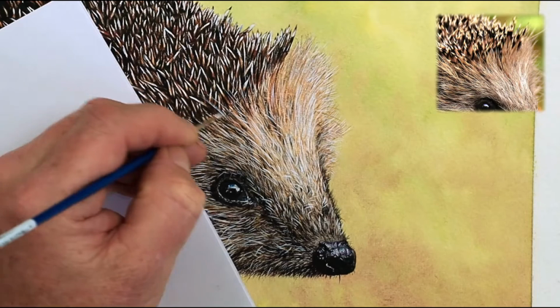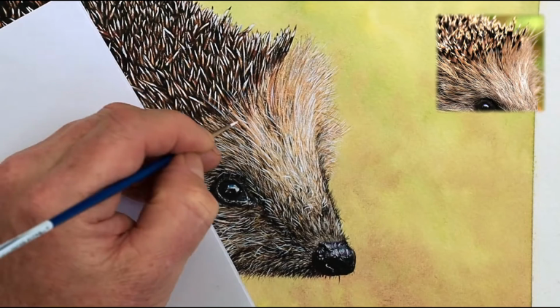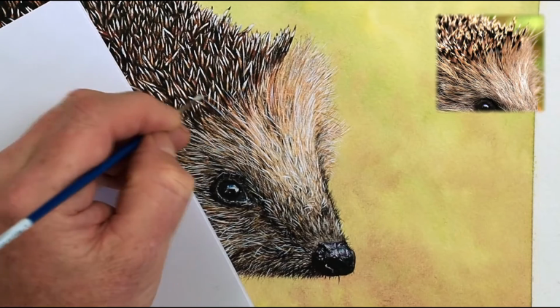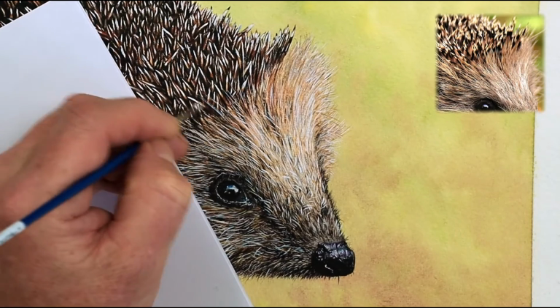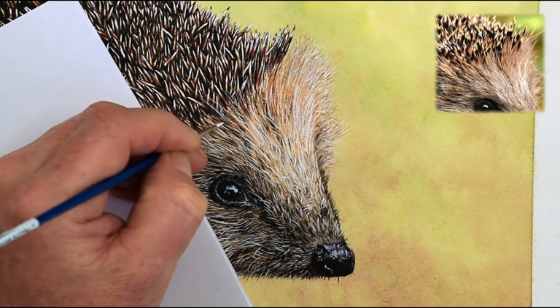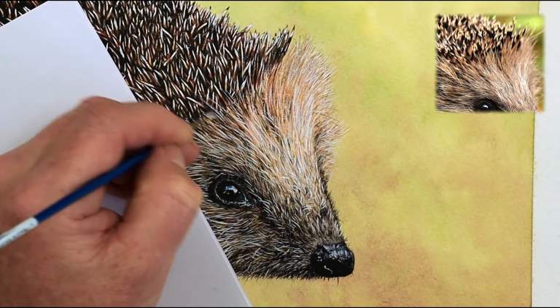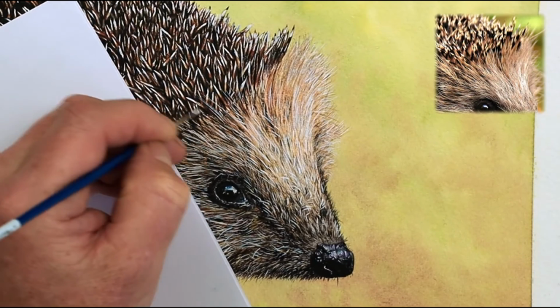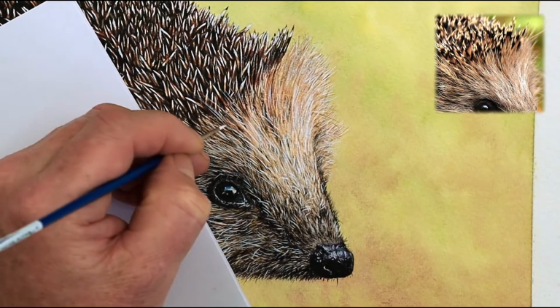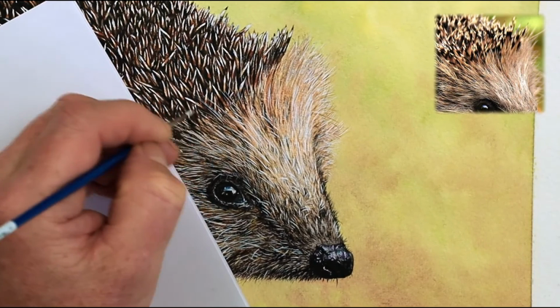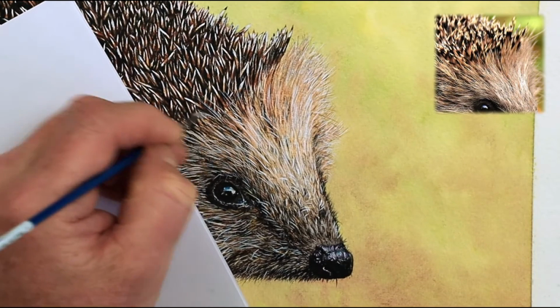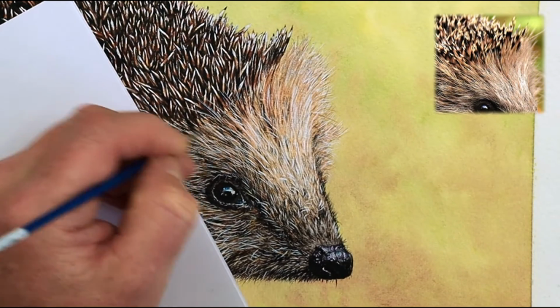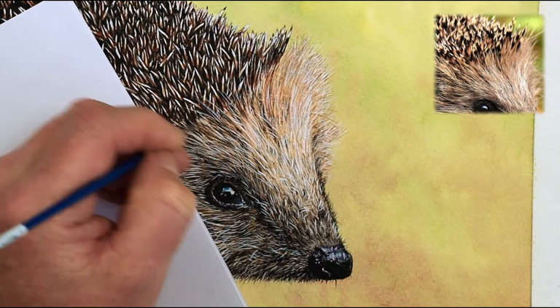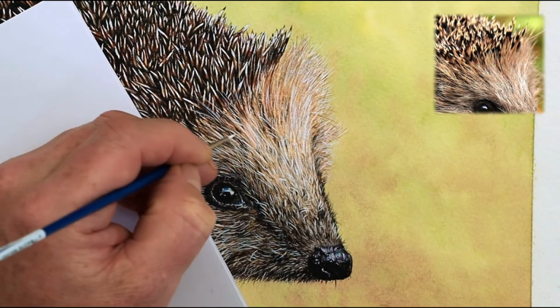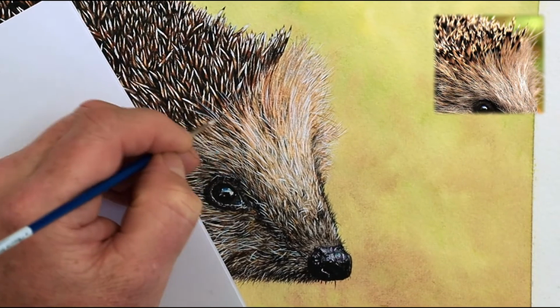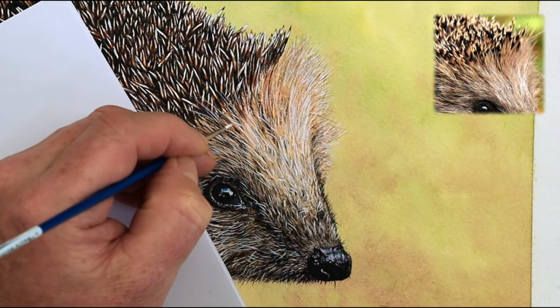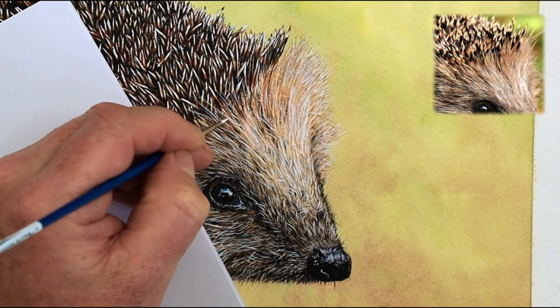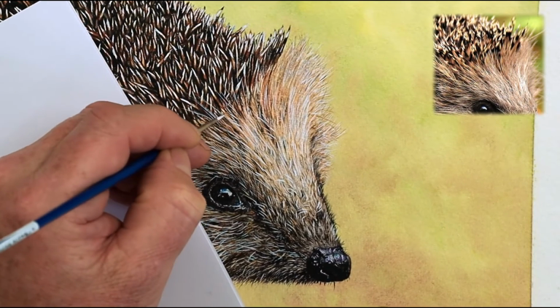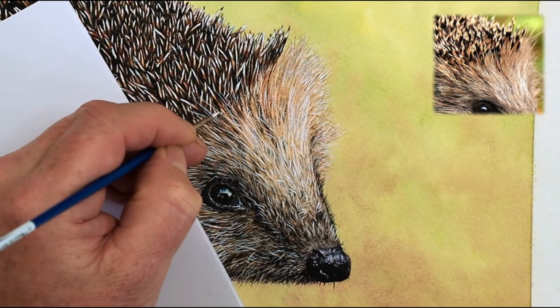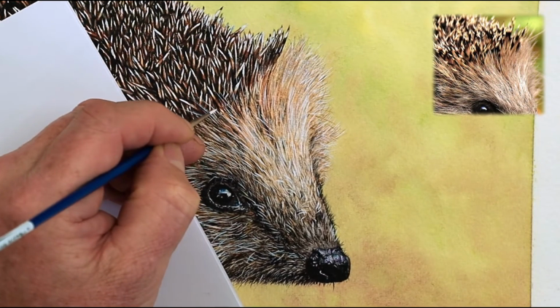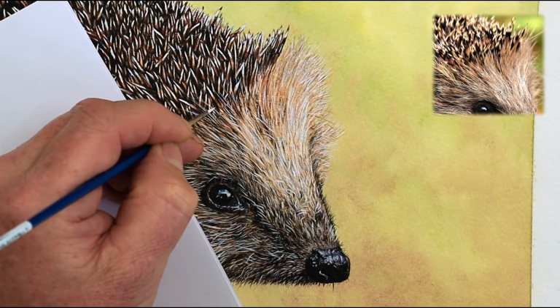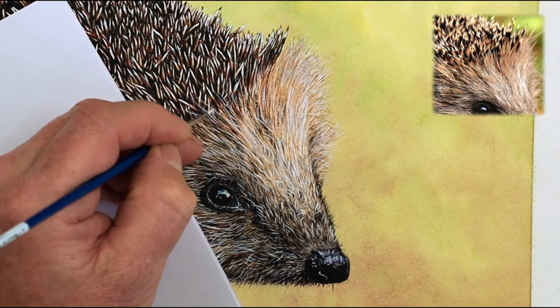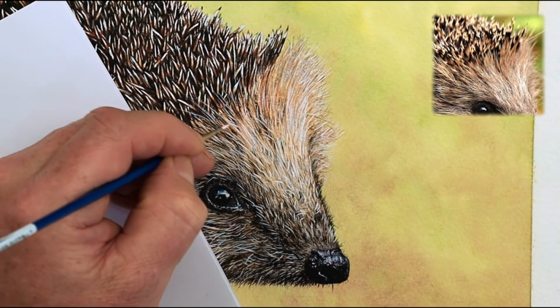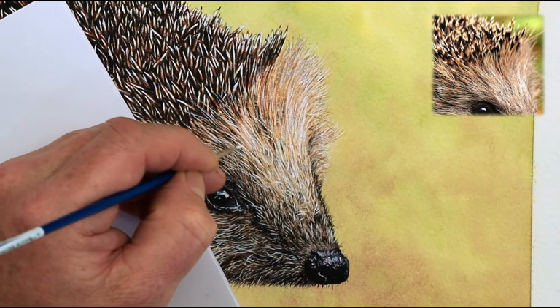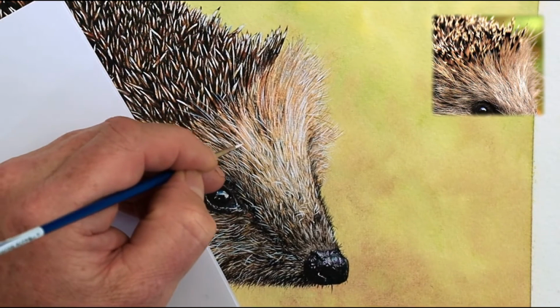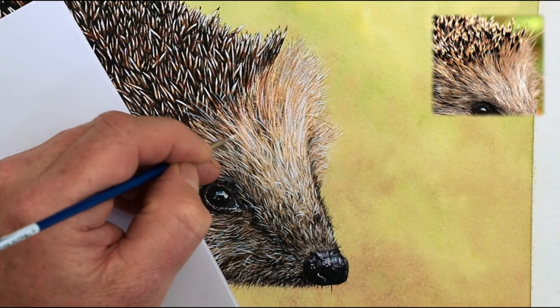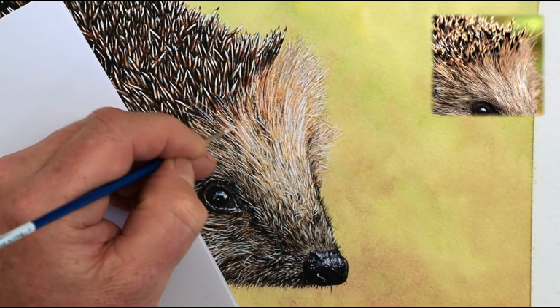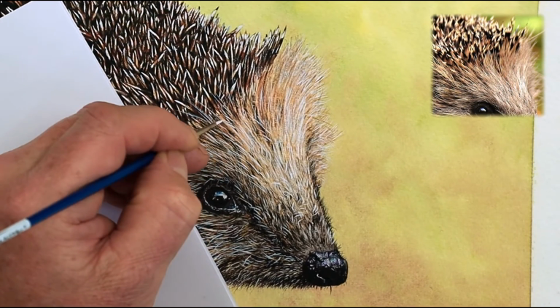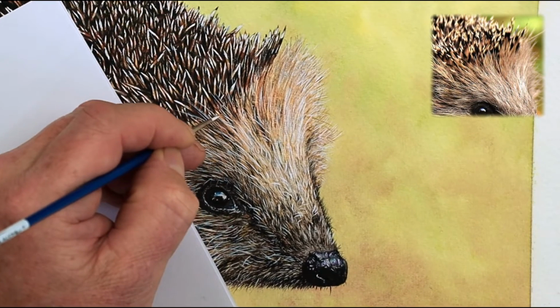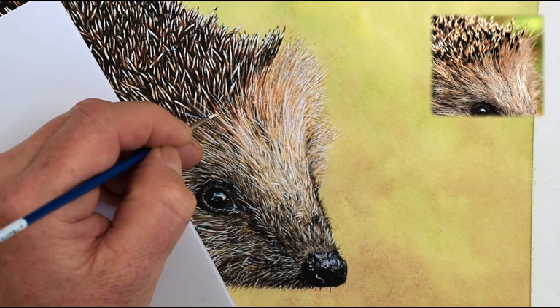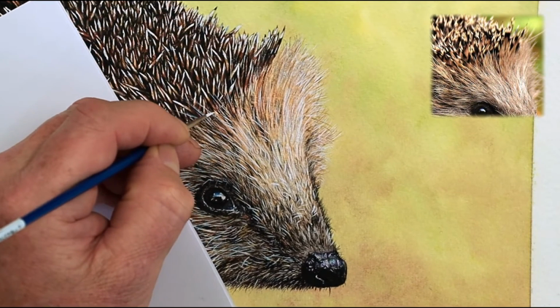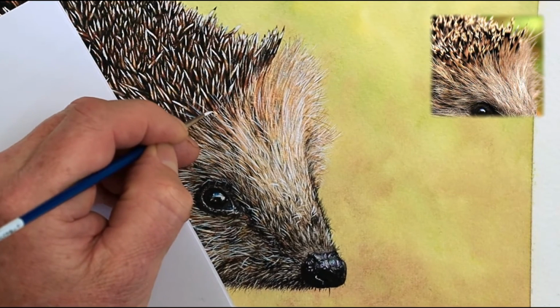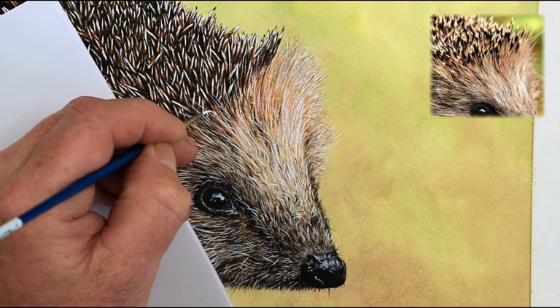In this video I'll share 10 tips for painting prickly animals like this lovely hedgehog. Let's get started.